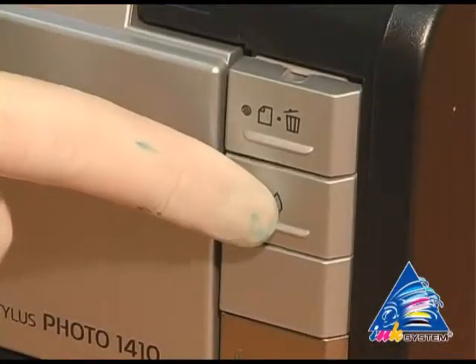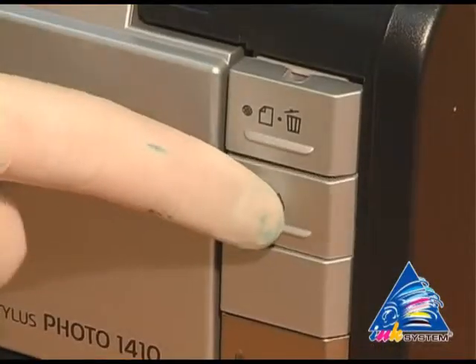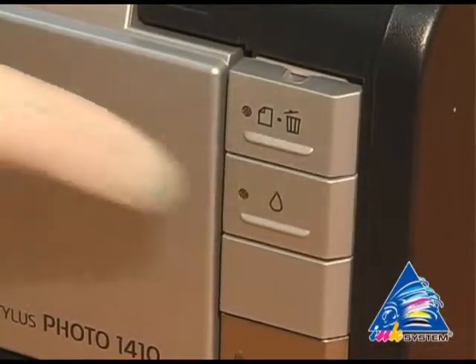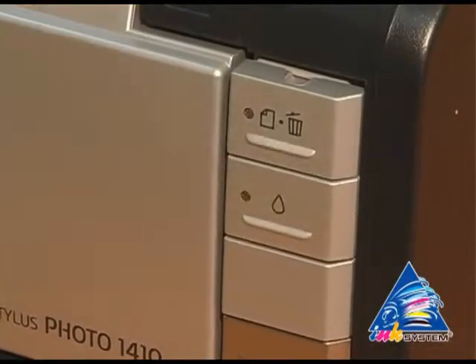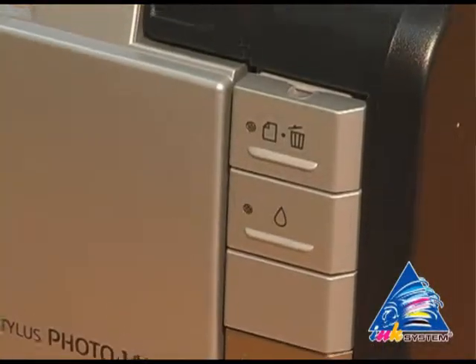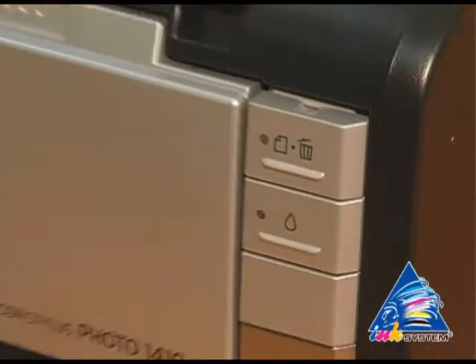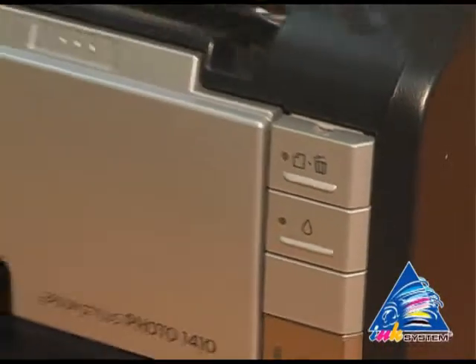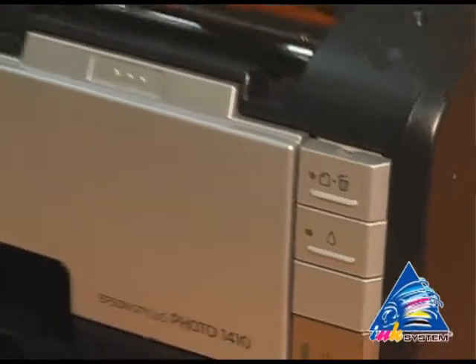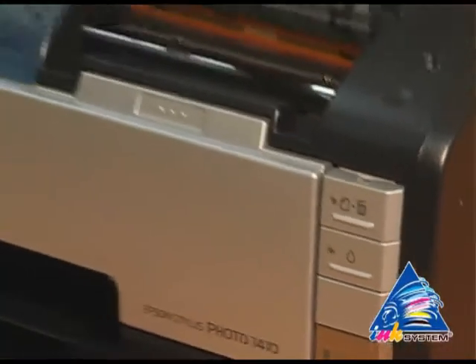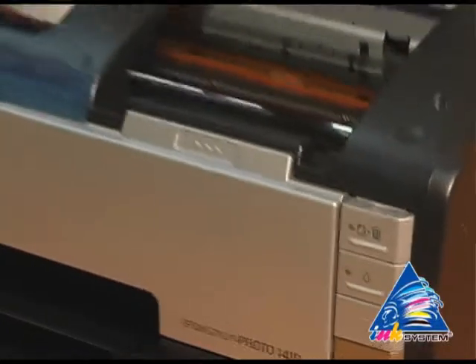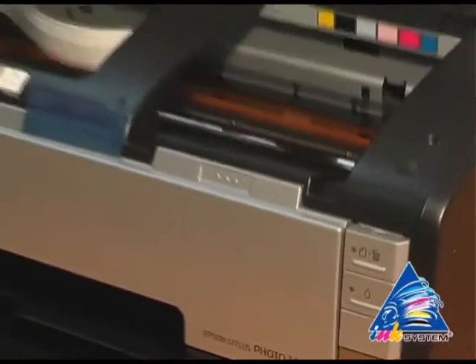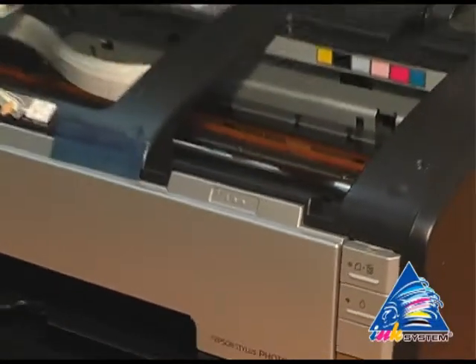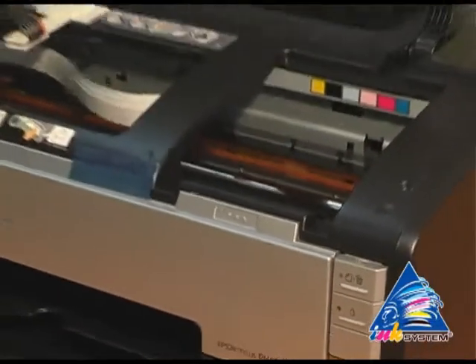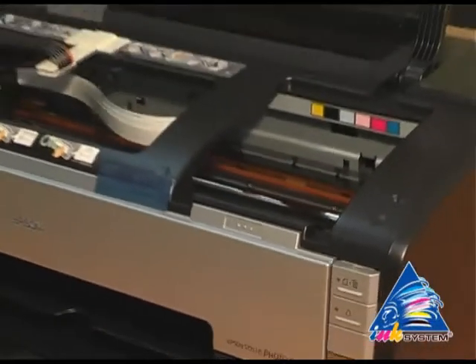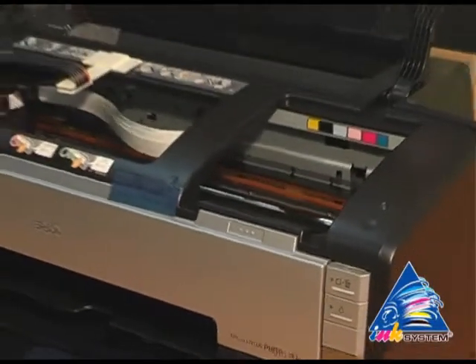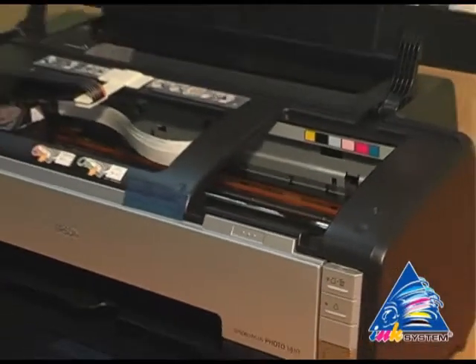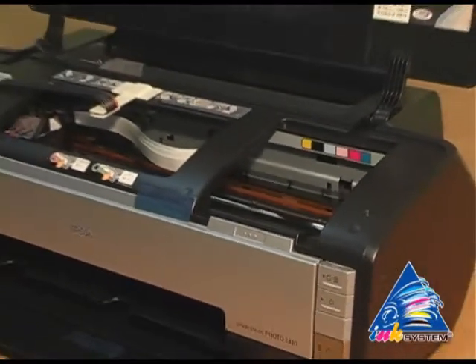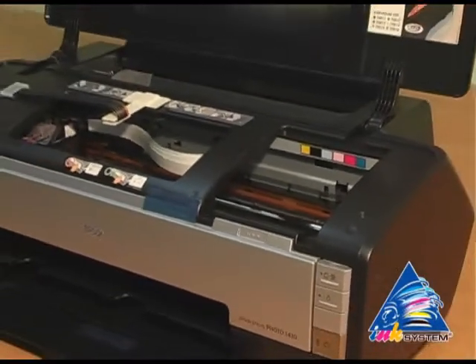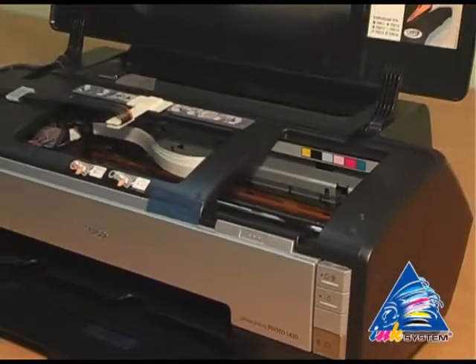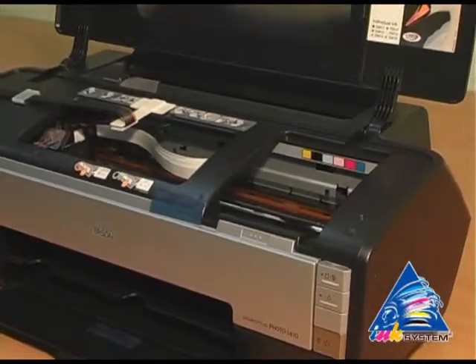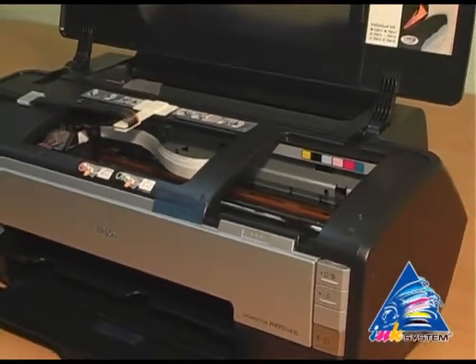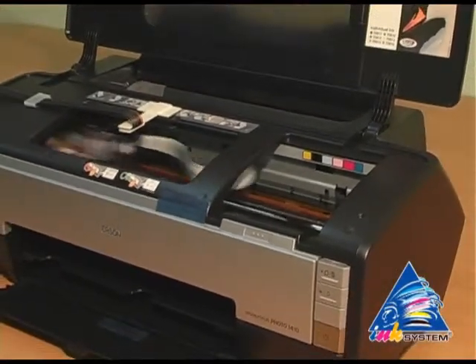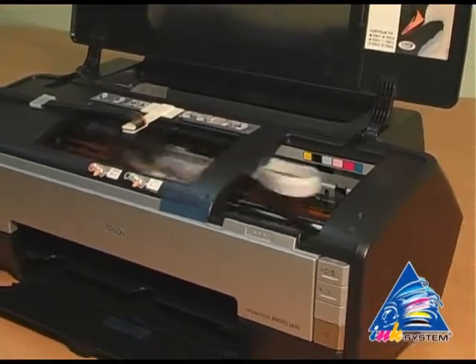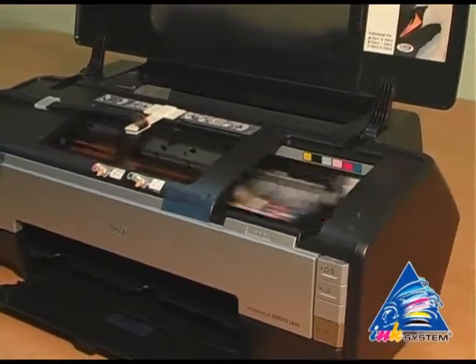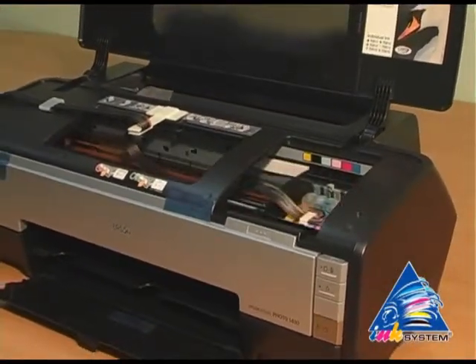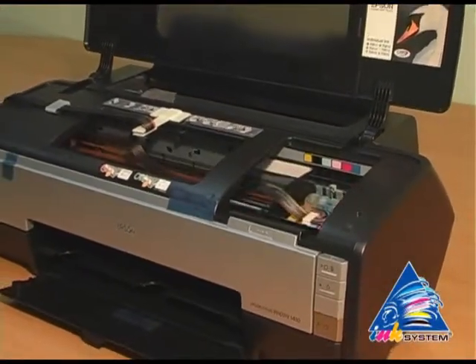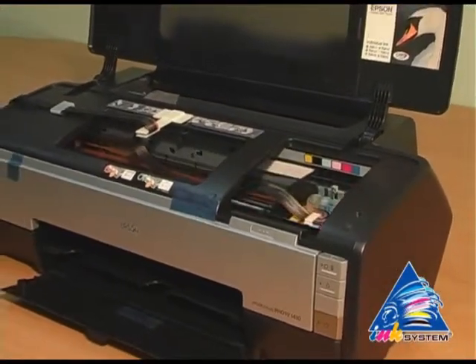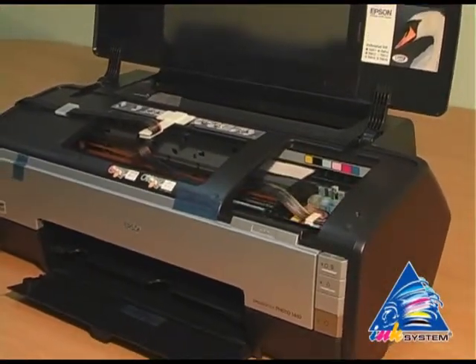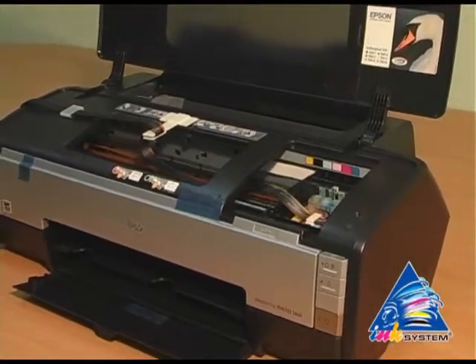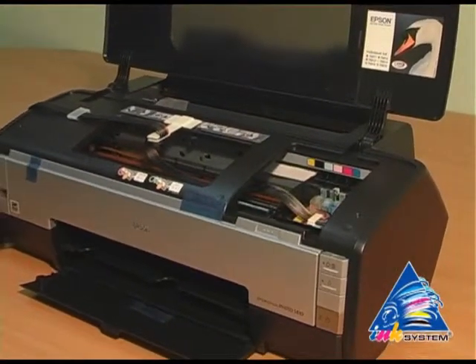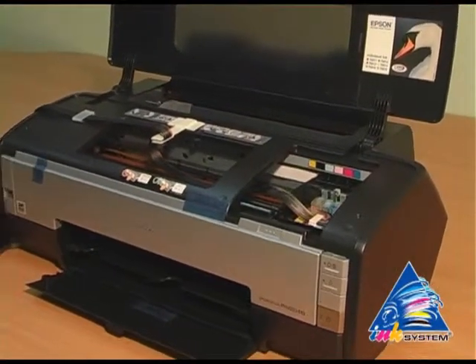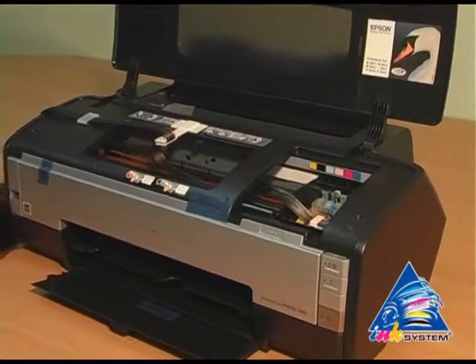We push the red drop button. After that, the printer is enabled to determine any injured cartridges.